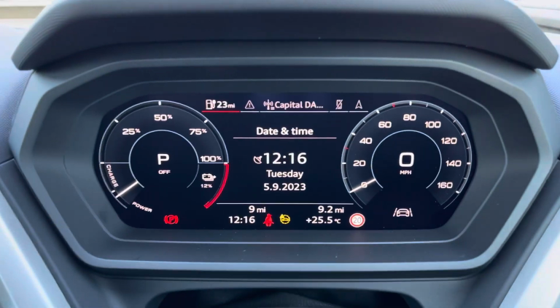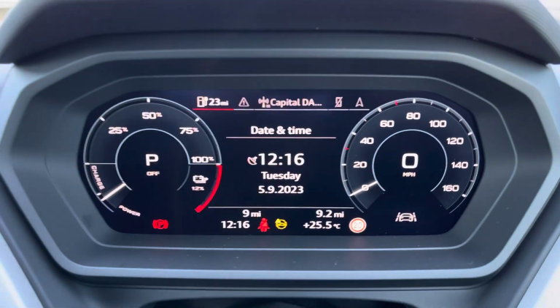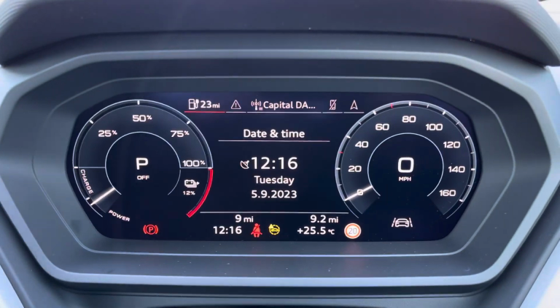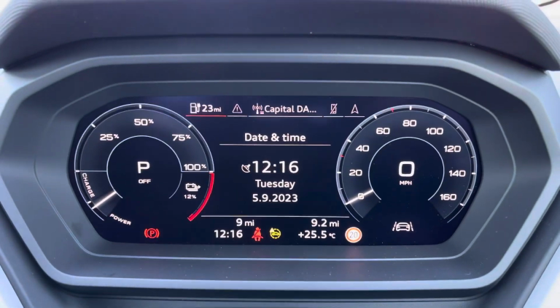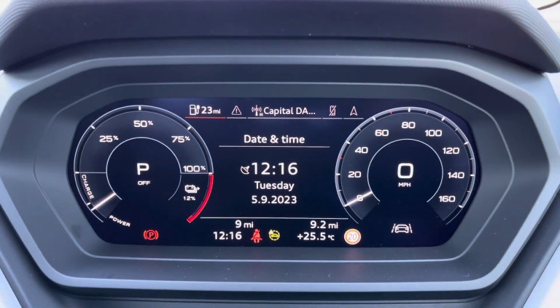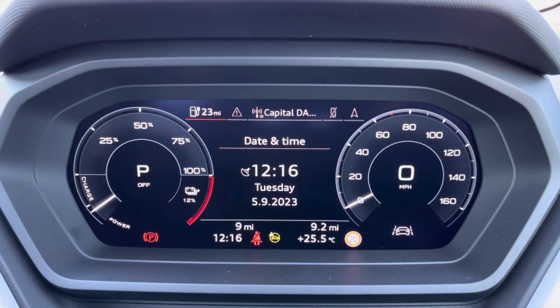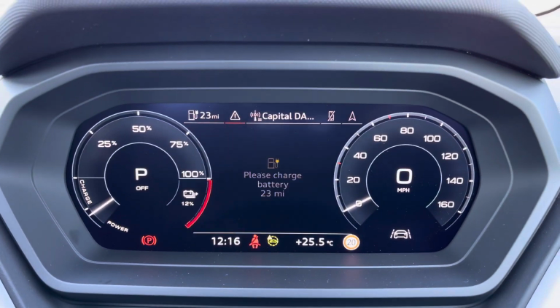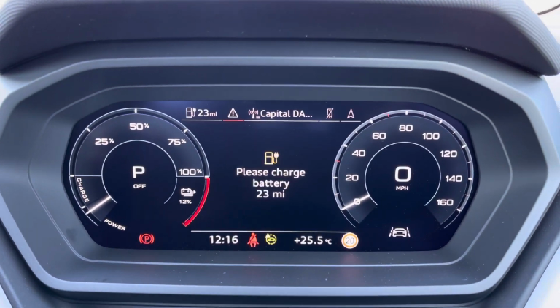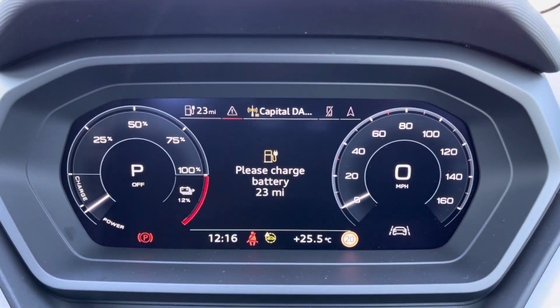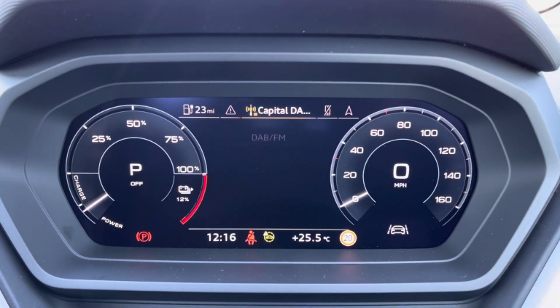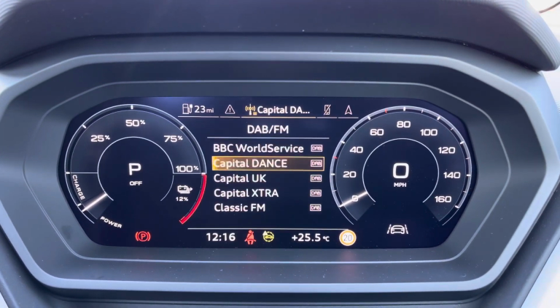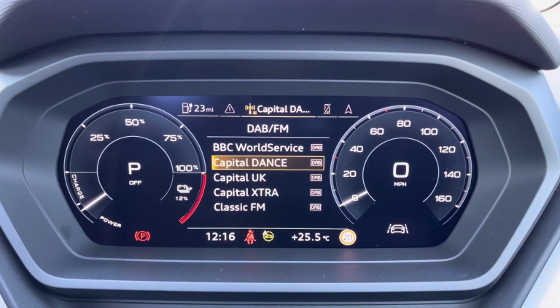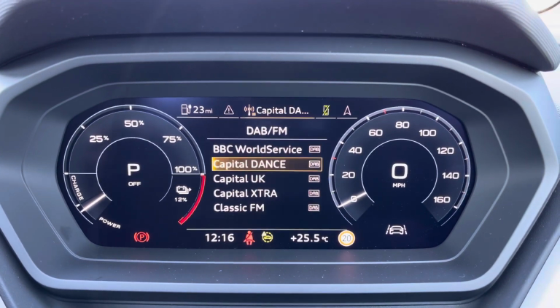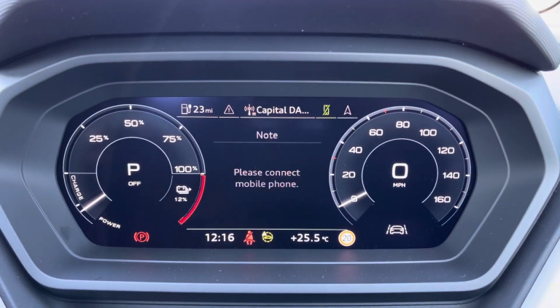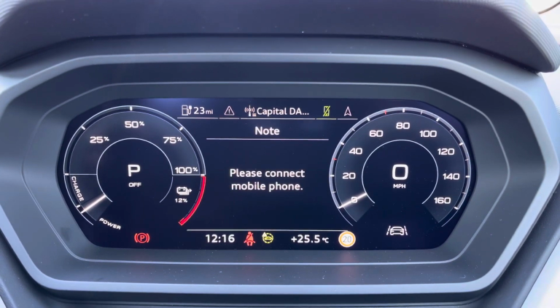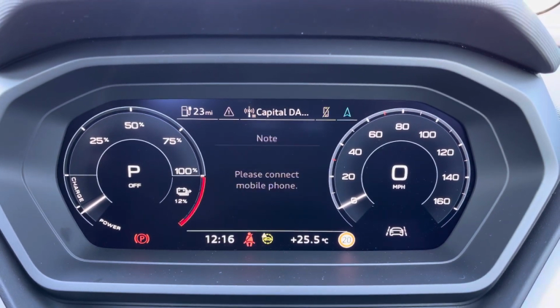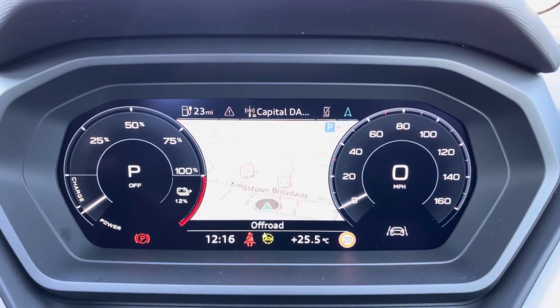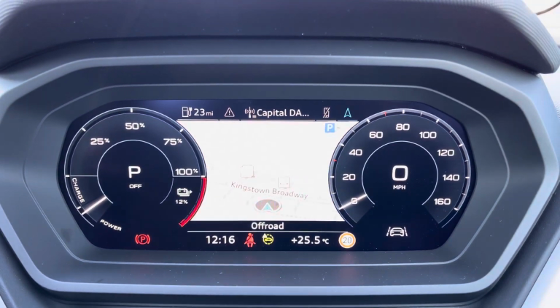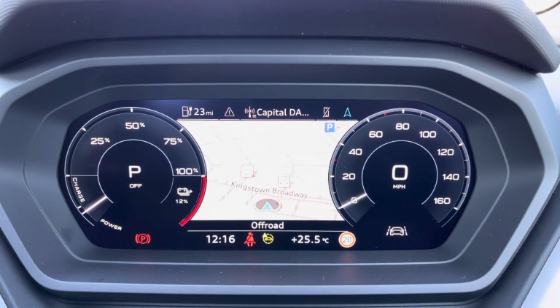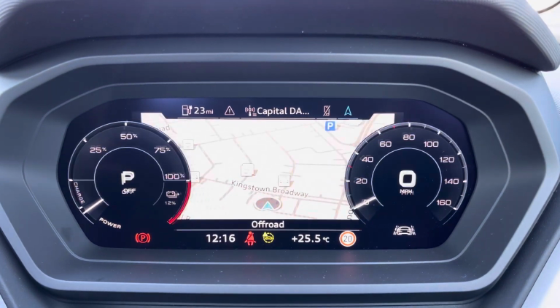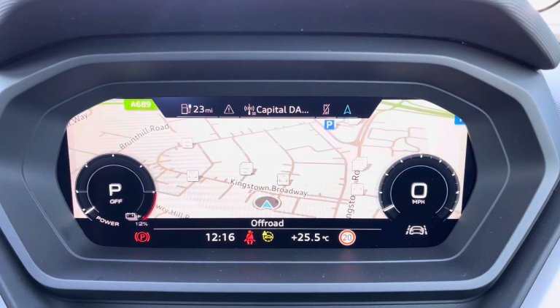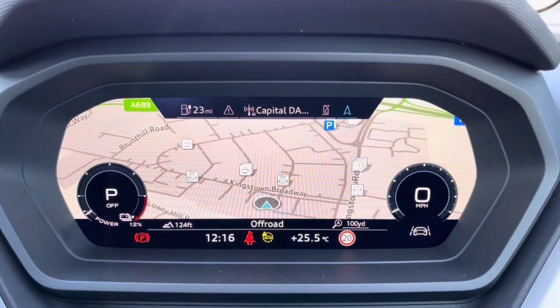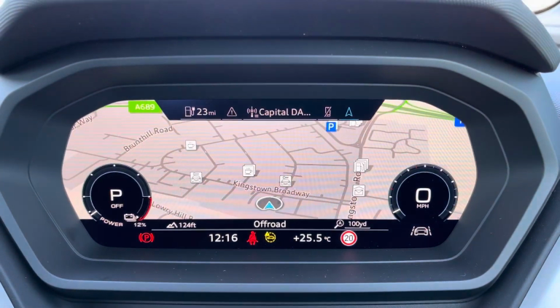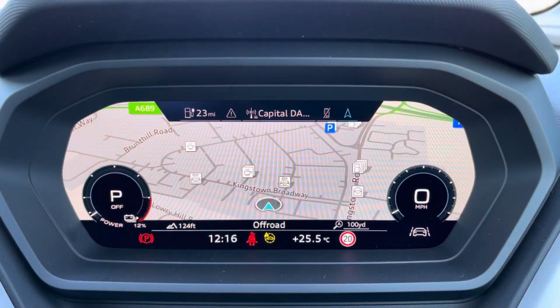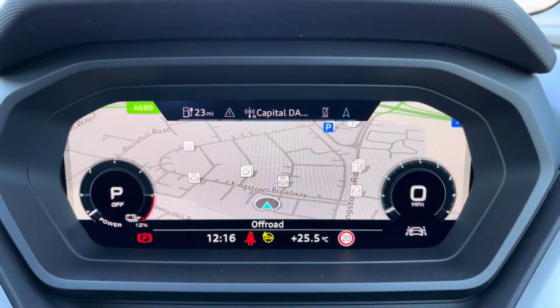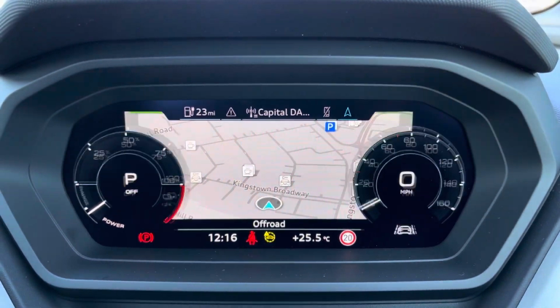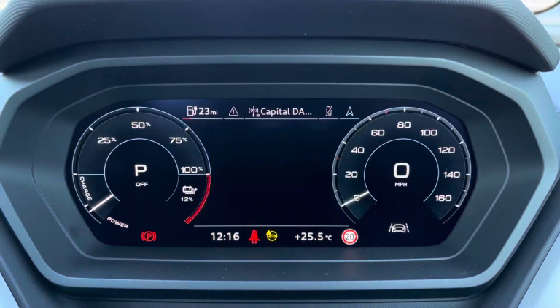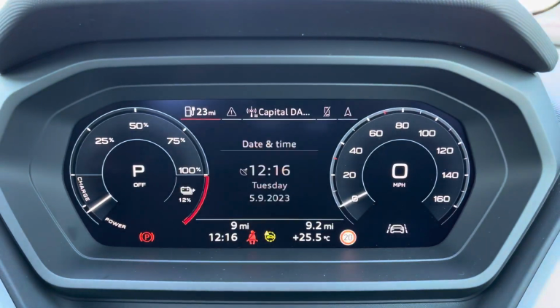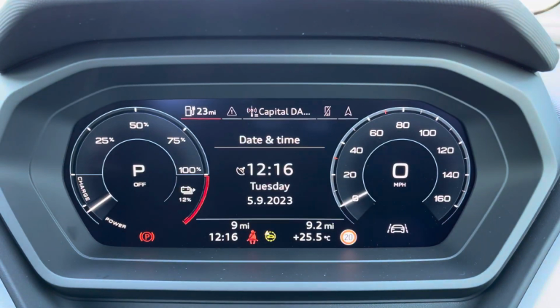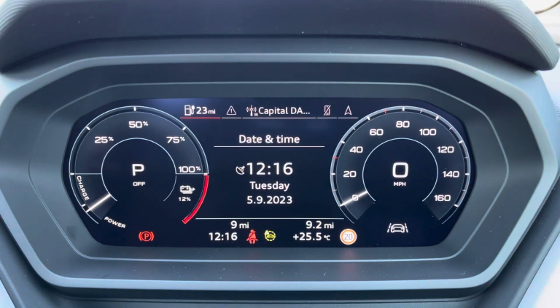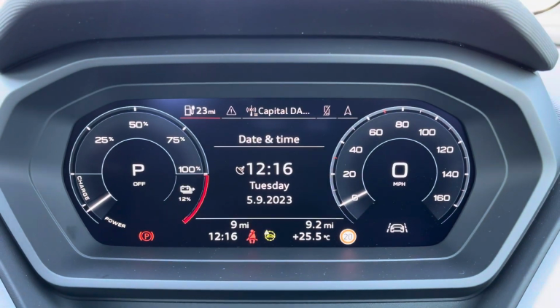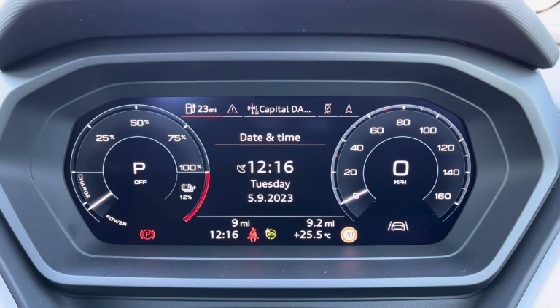Moving on to the Audi virtual cockpit now. You can access a huge range of multimedia features at the touch of a button, and it does add a personal touch to the vehicle as well.